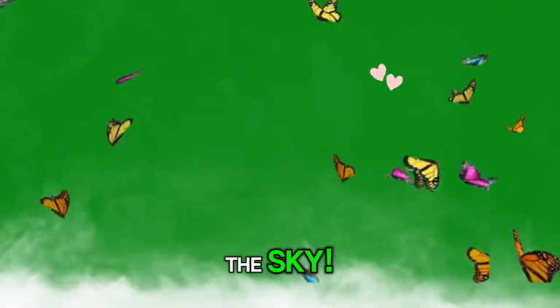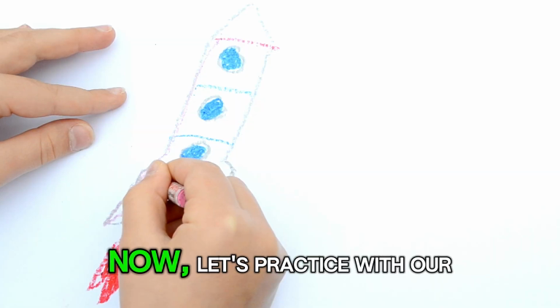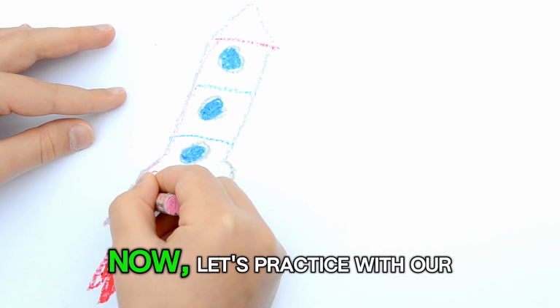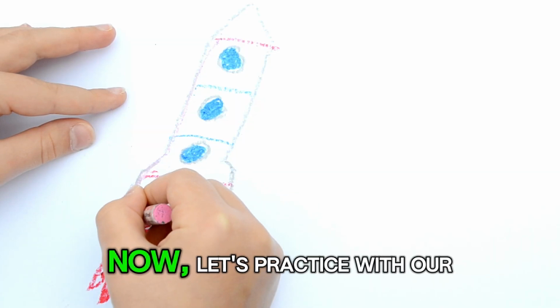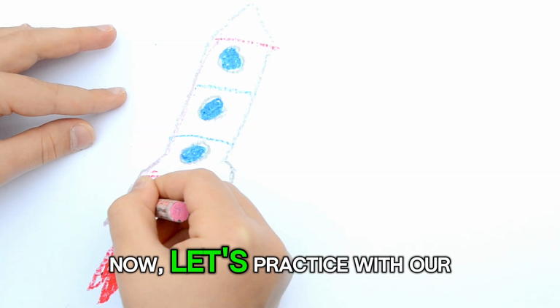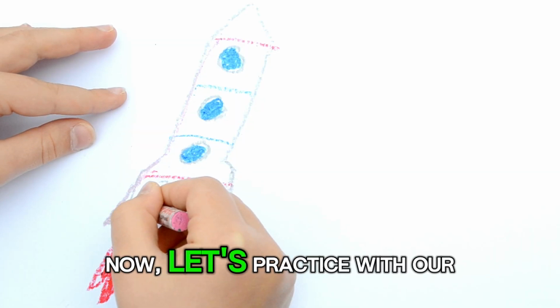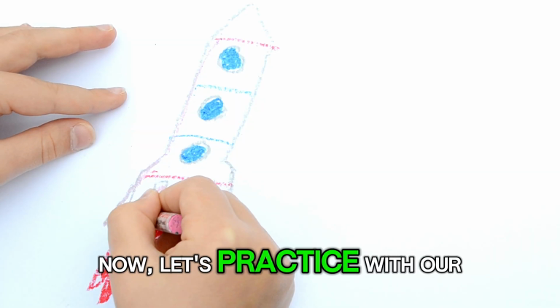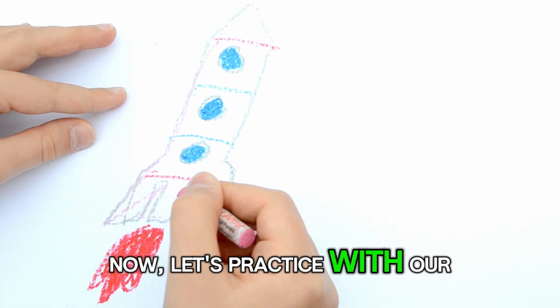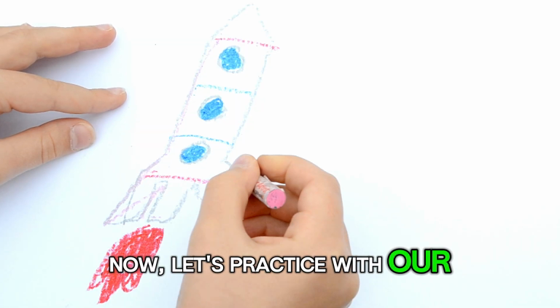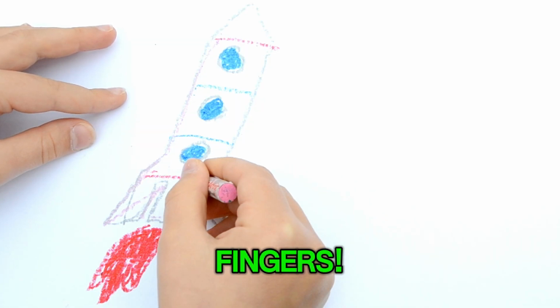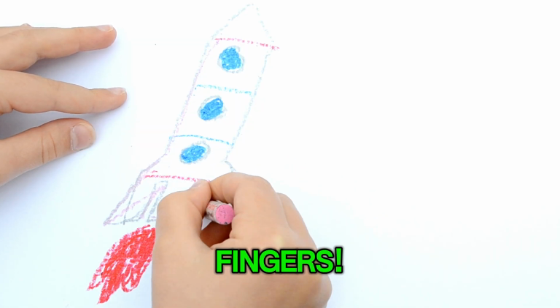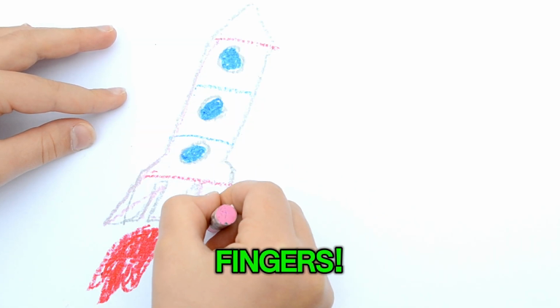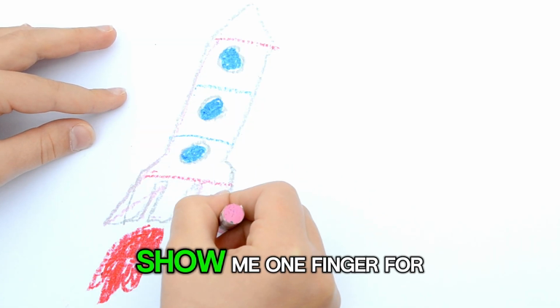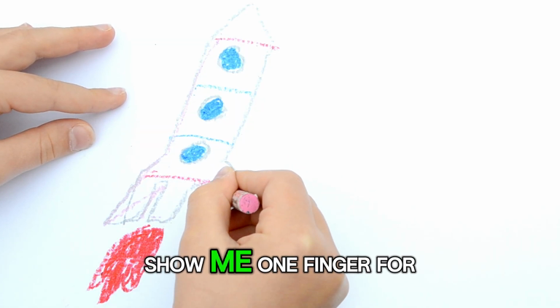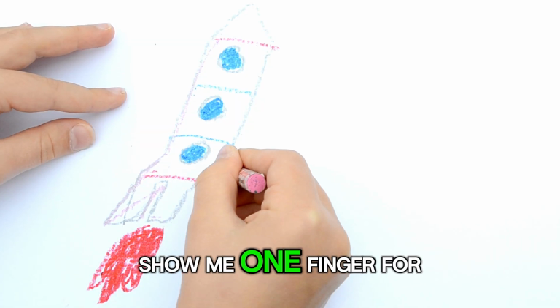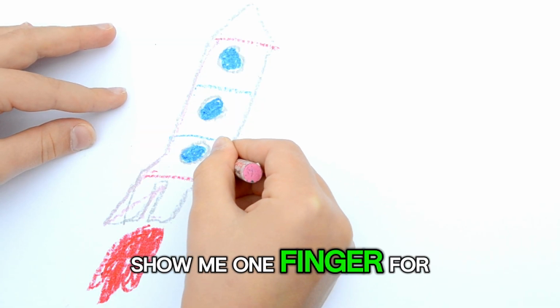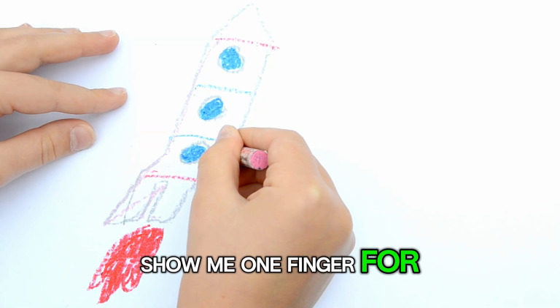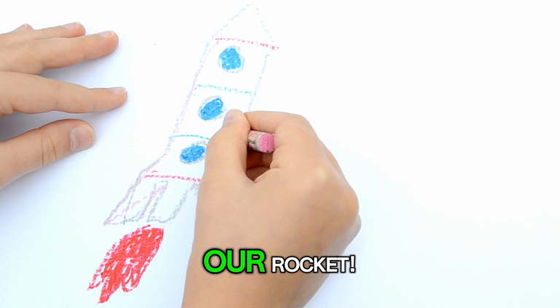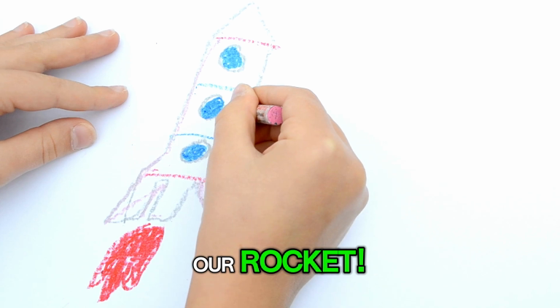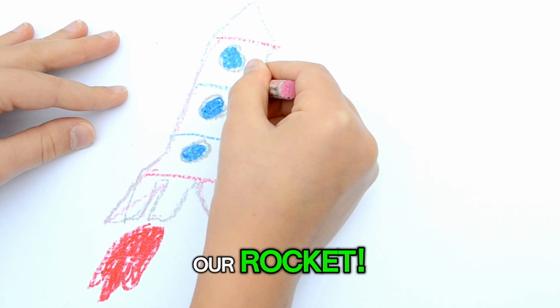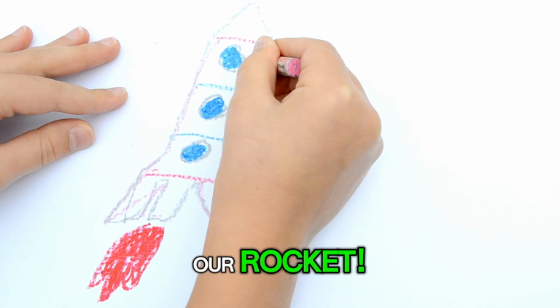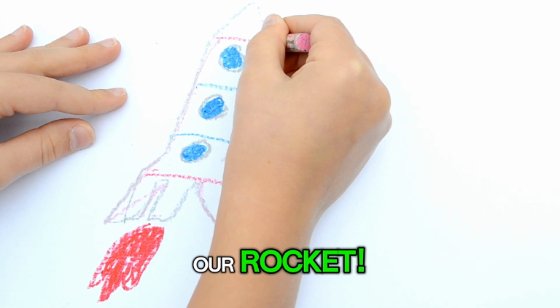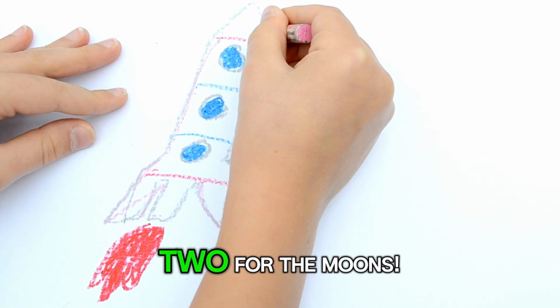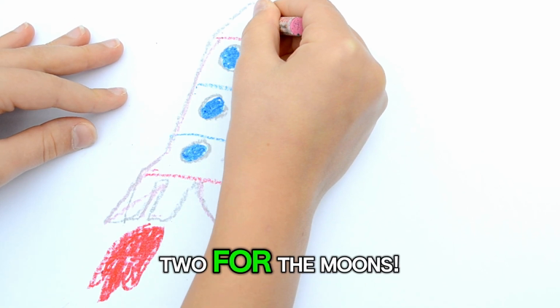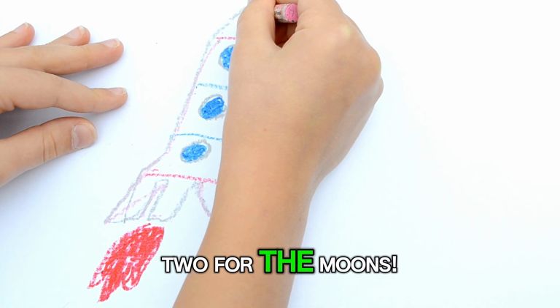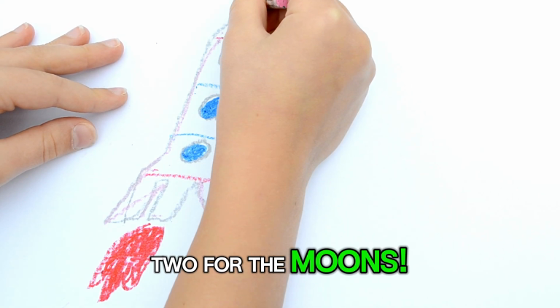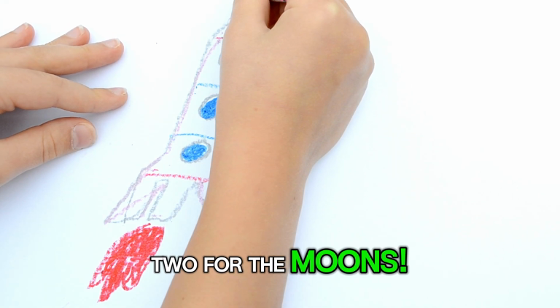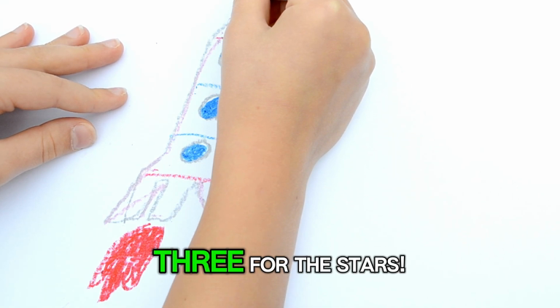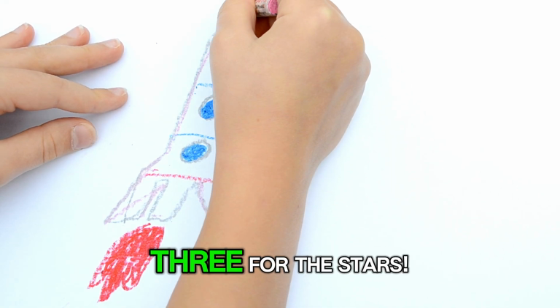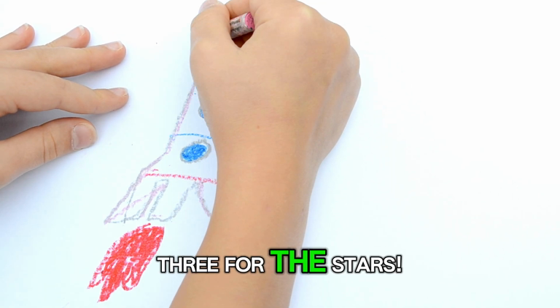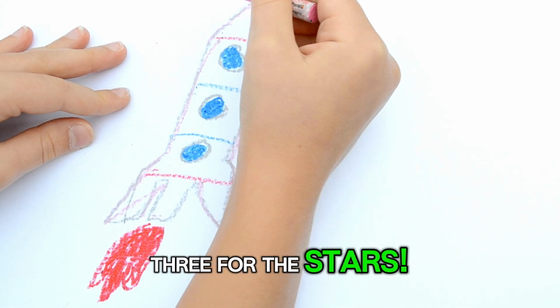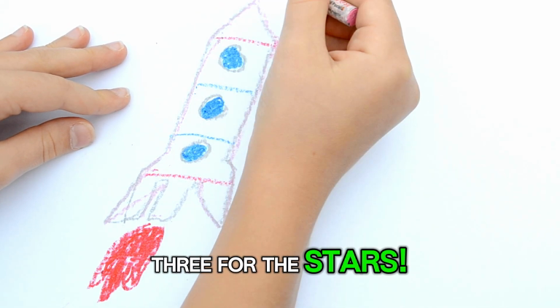Now, let's practice with our fingers. Show me one finger for our rocket. Two for the moons, three for the stars.